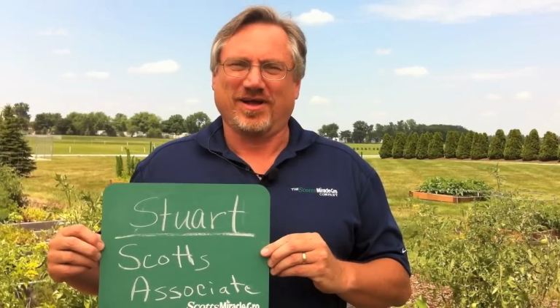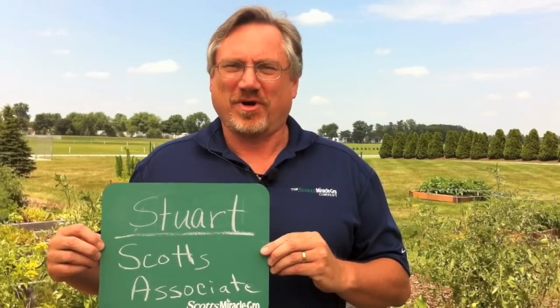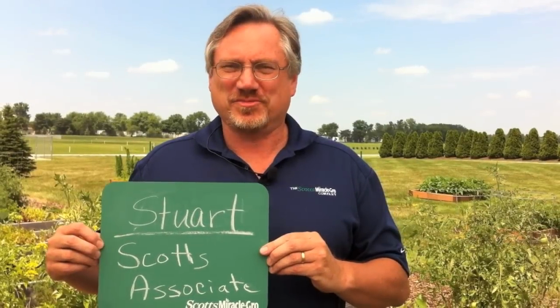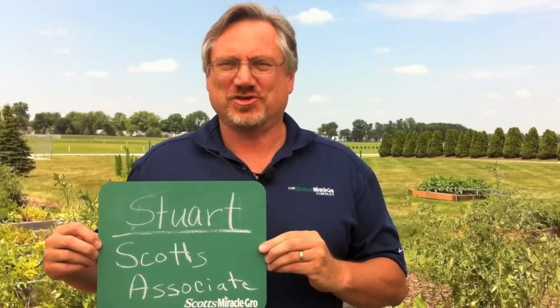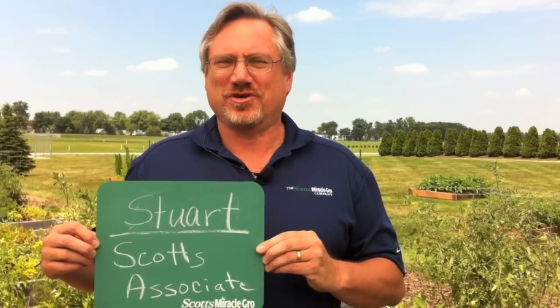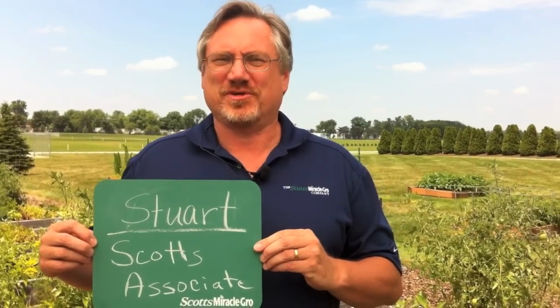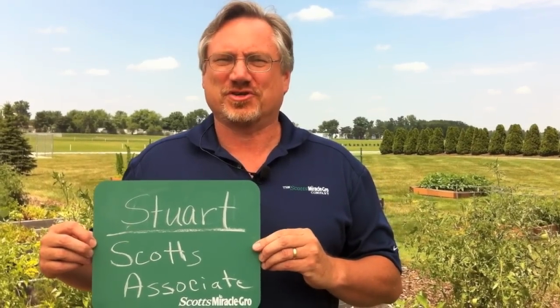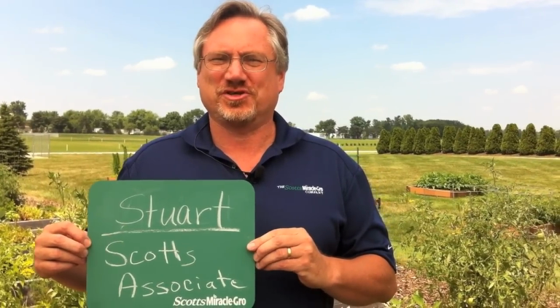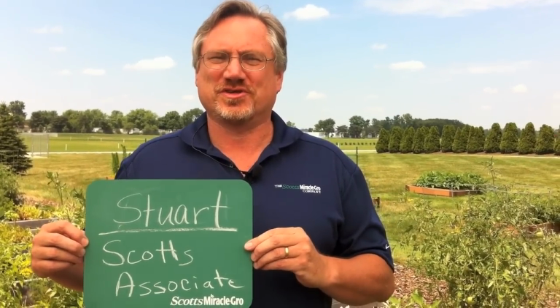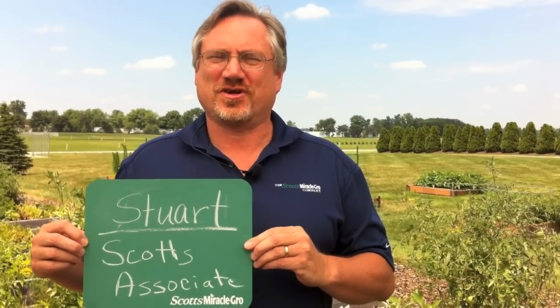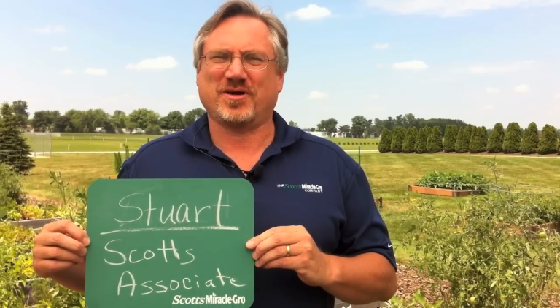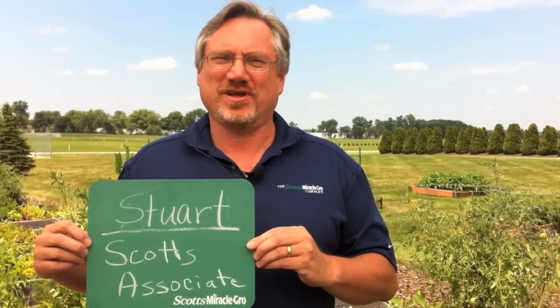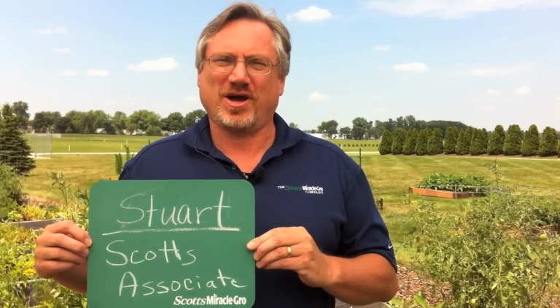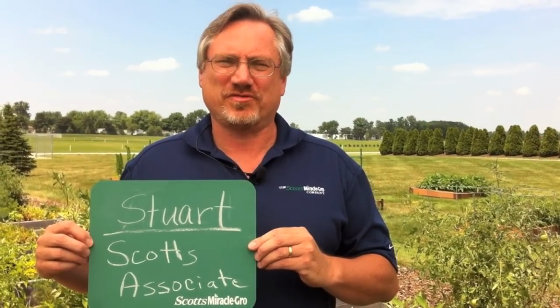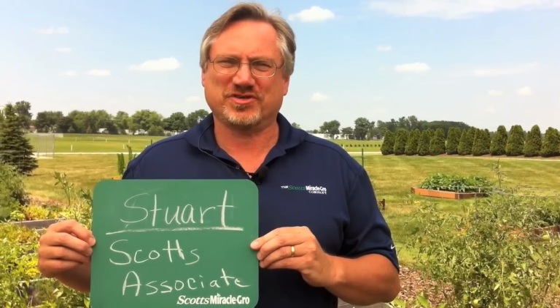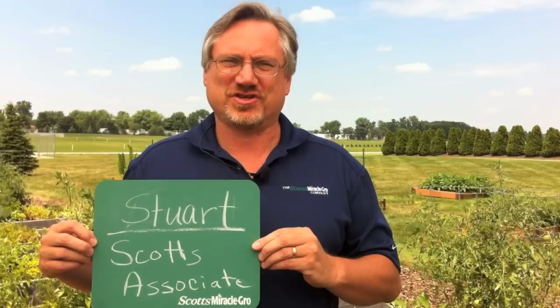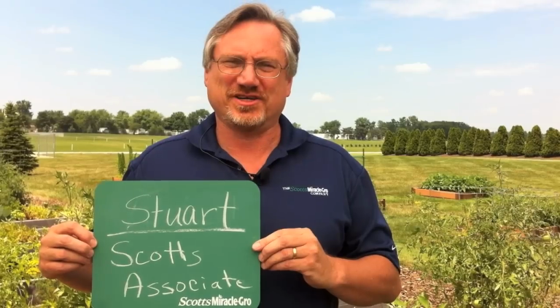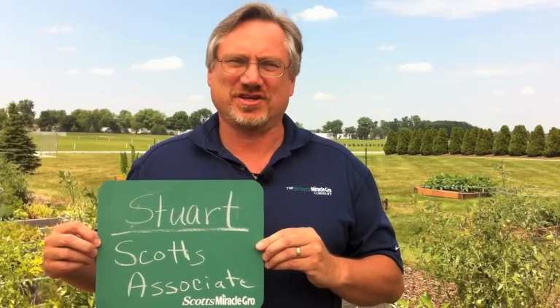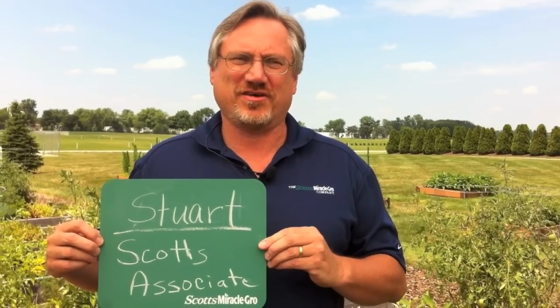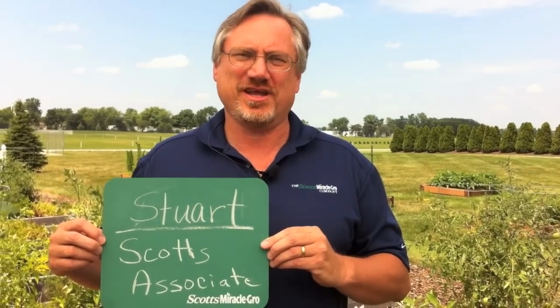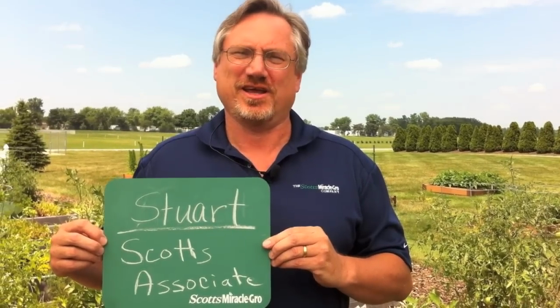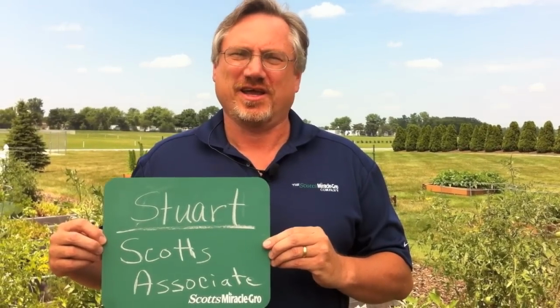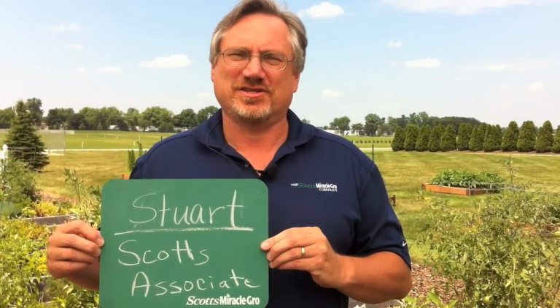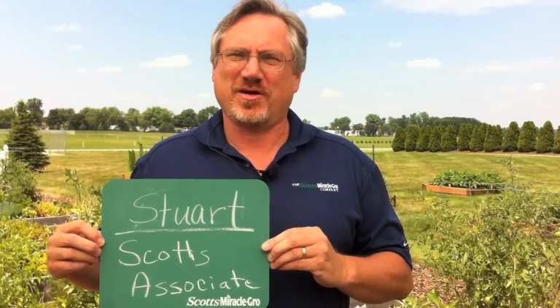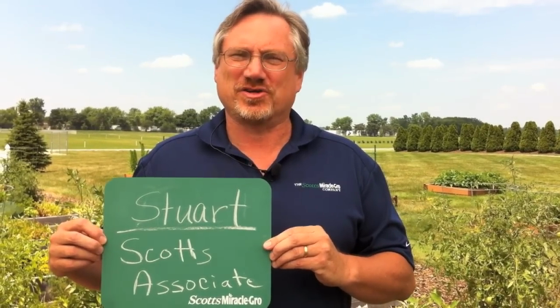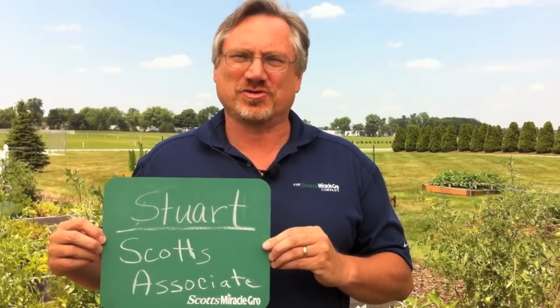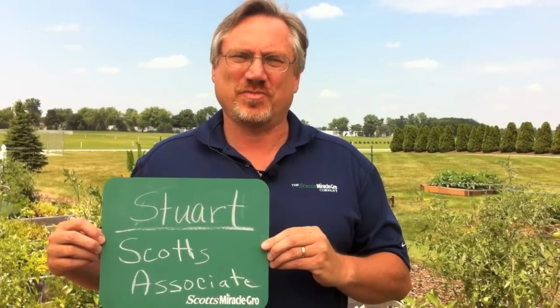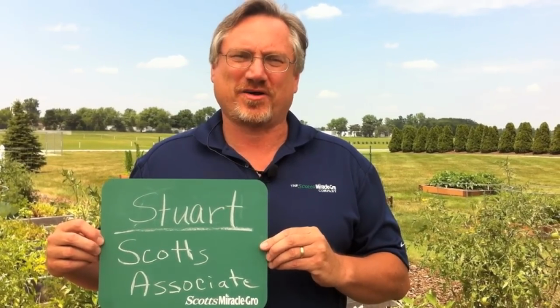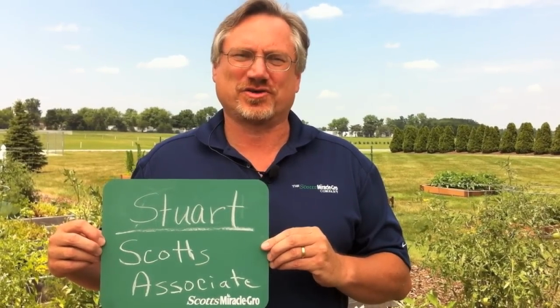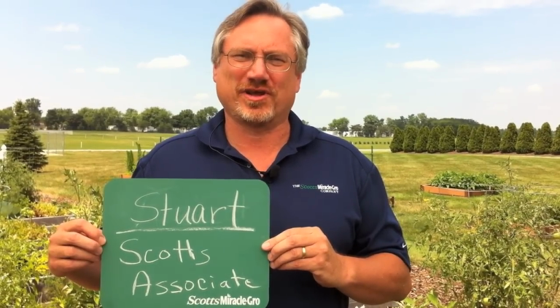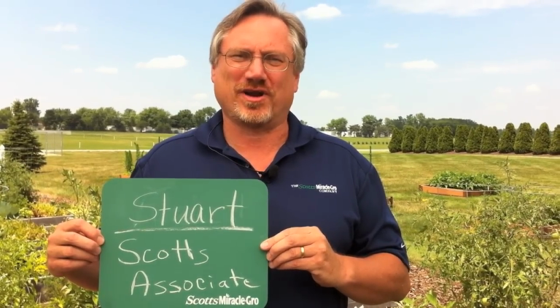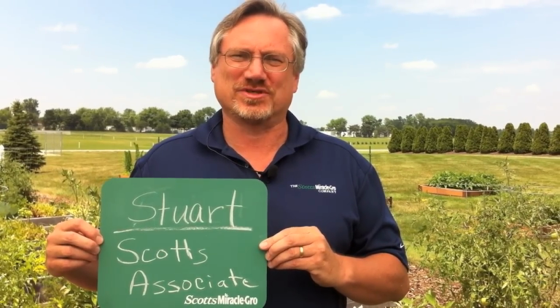My name's Stuart. I'm an associate with the Scotts Company — a research scientist in R&D. And today I'm going to talk to you about controlling grubs.